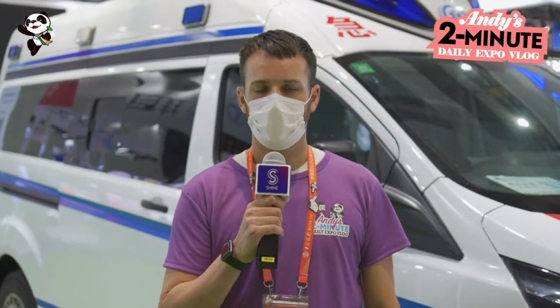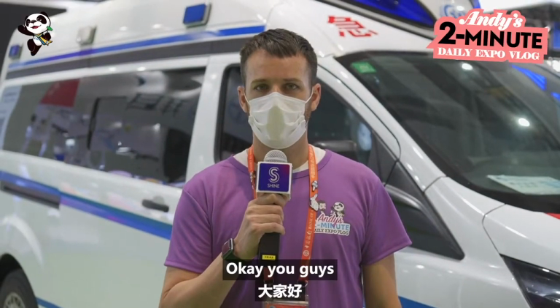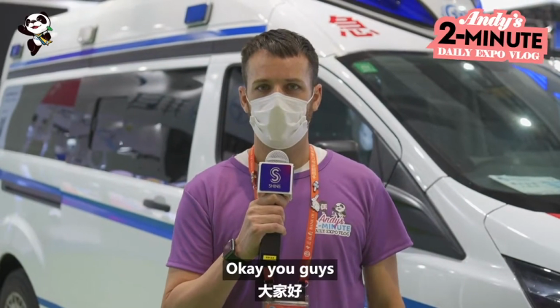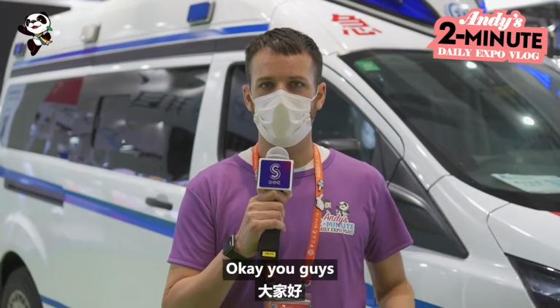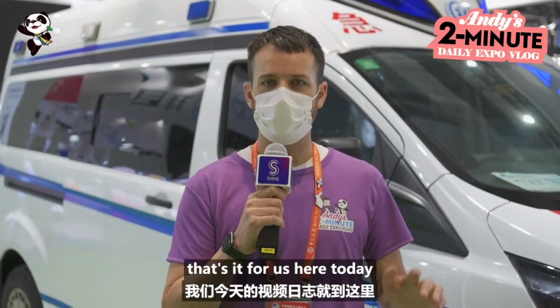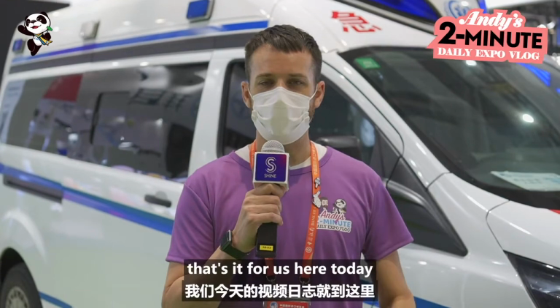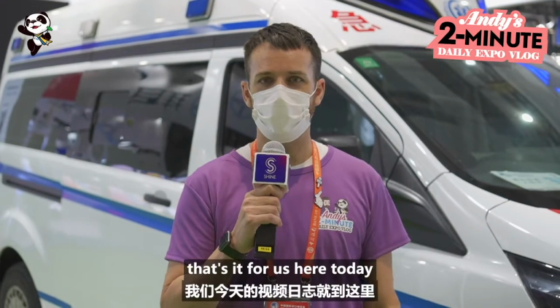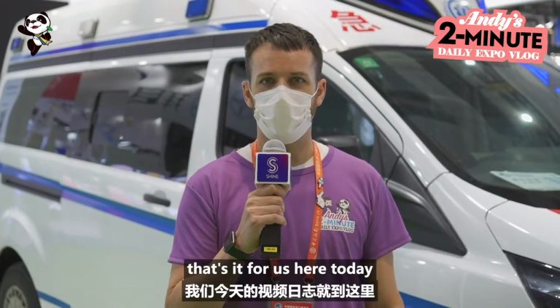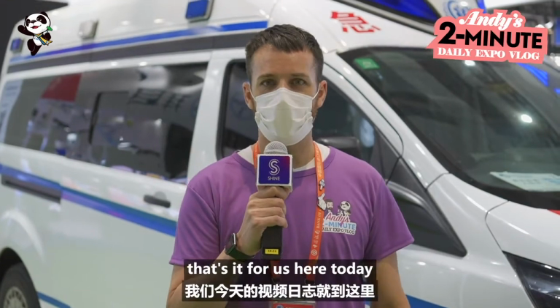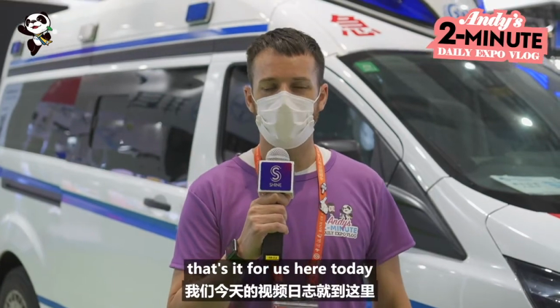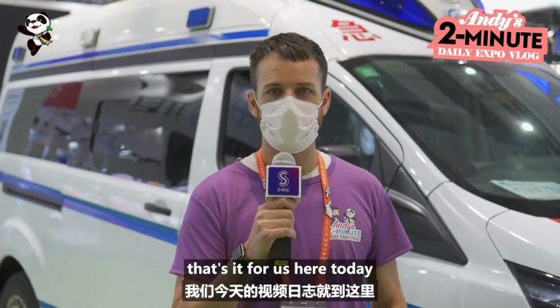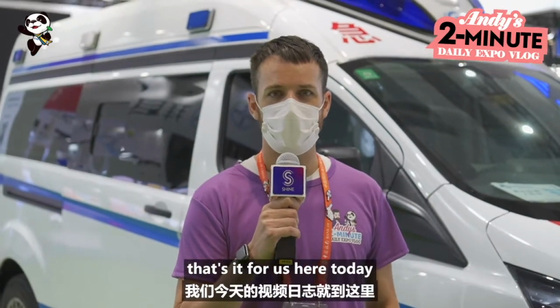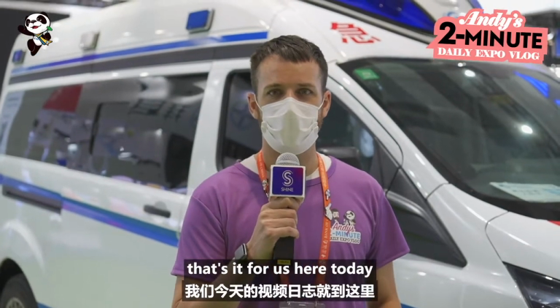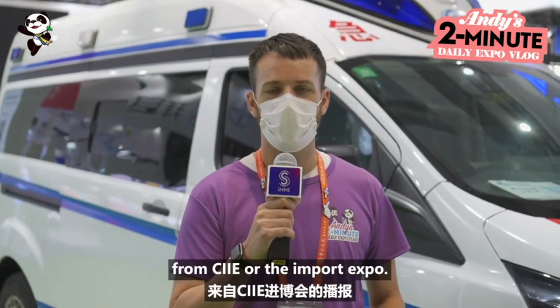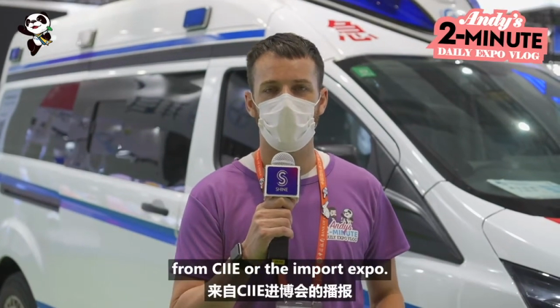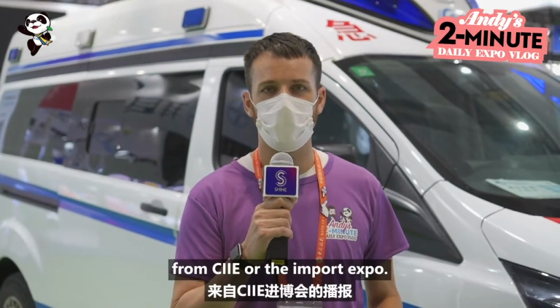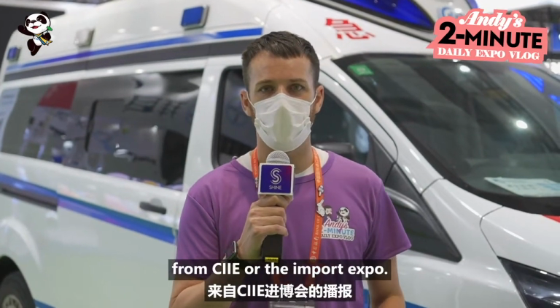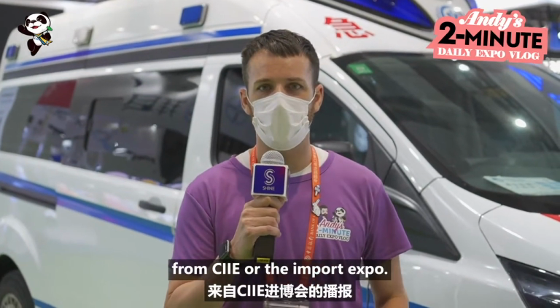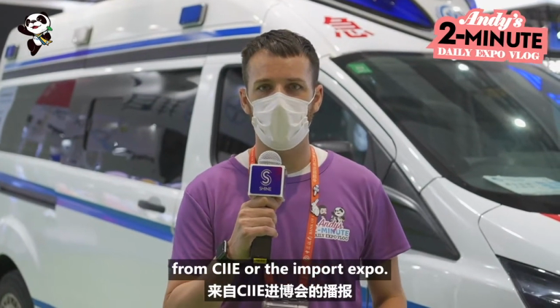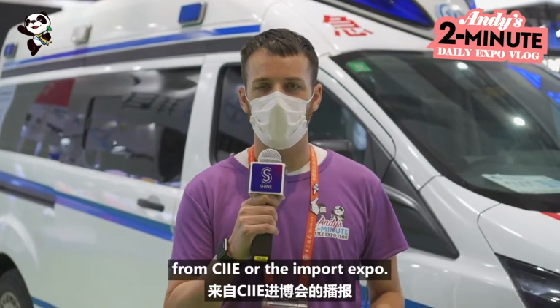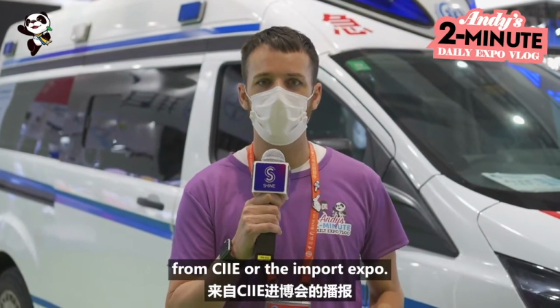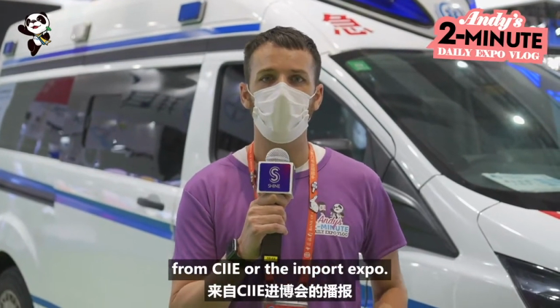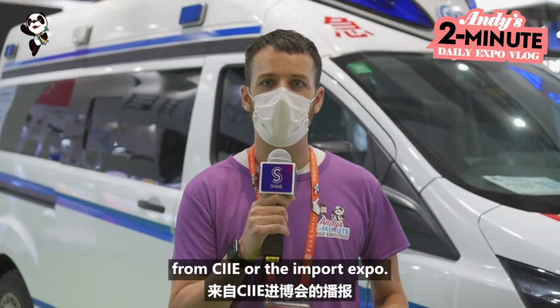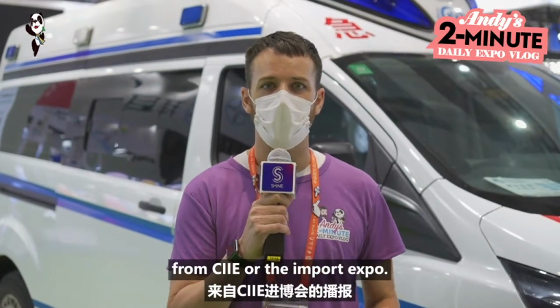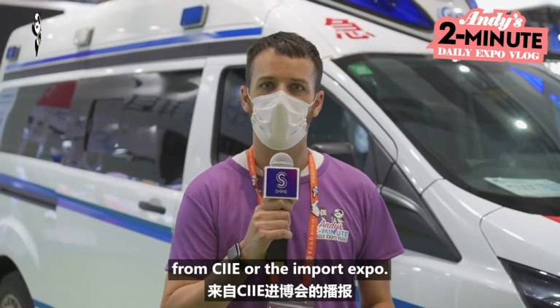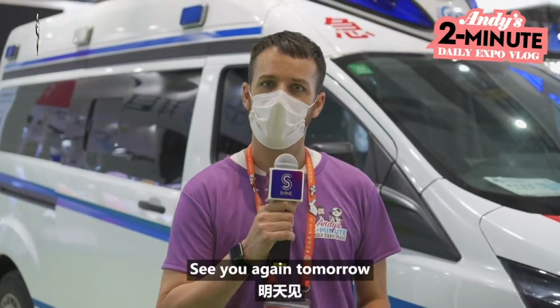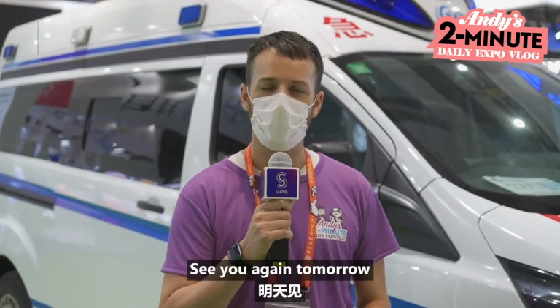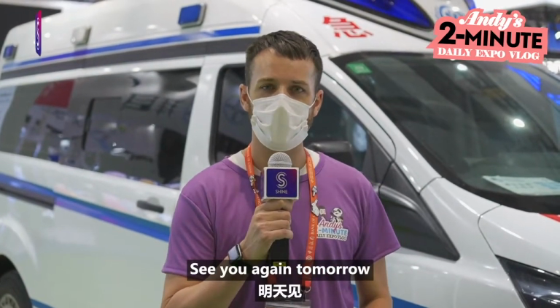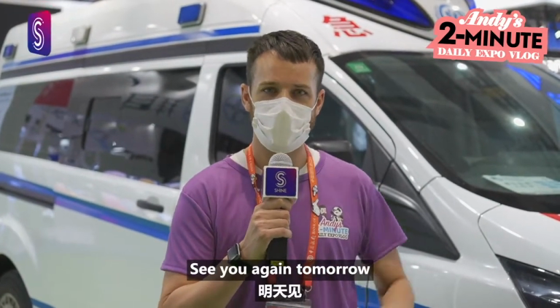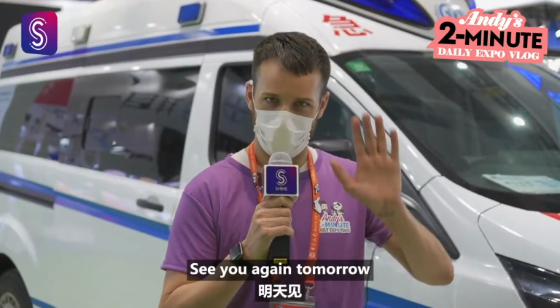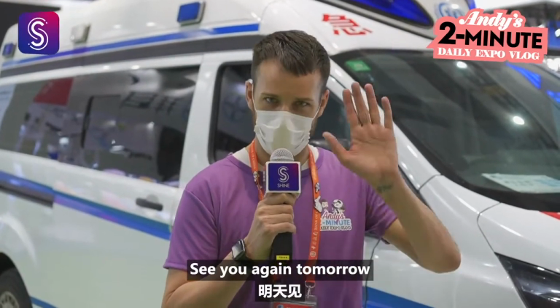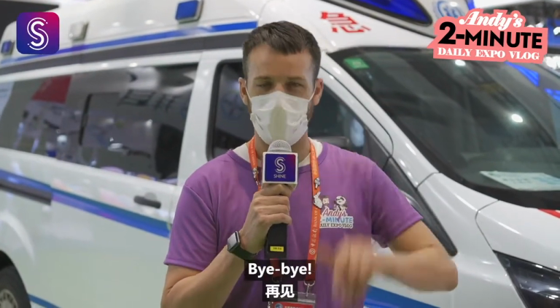Okay you guys, that's it for us here today from Jin Bo Hui, or the Import Expo. See you again tomorrow. Bye-bye!